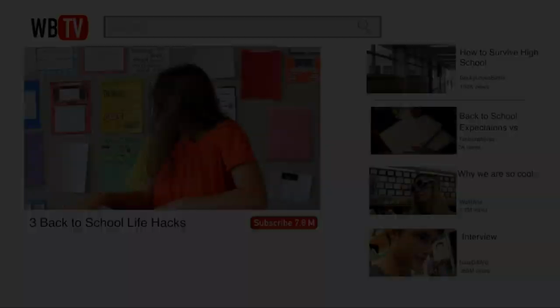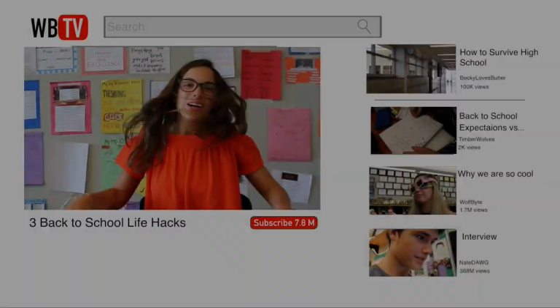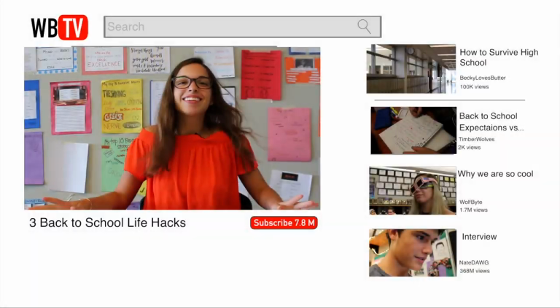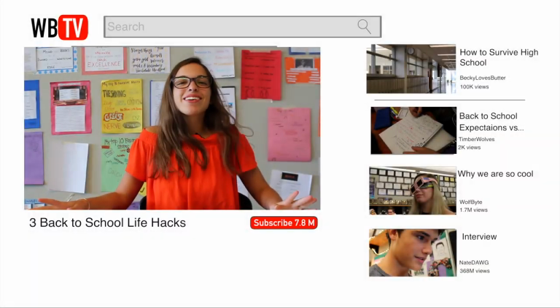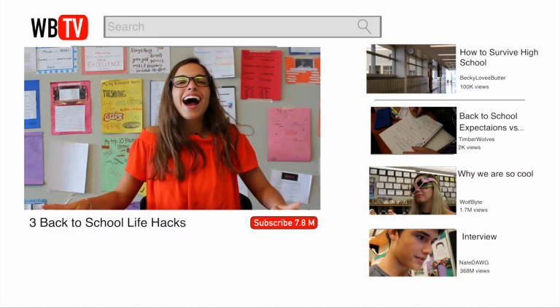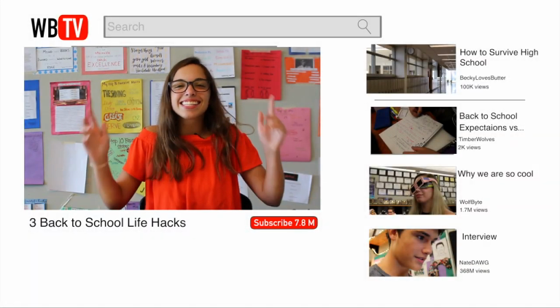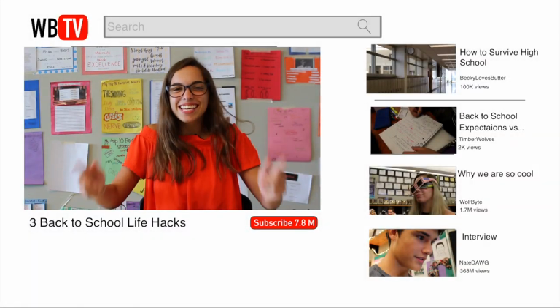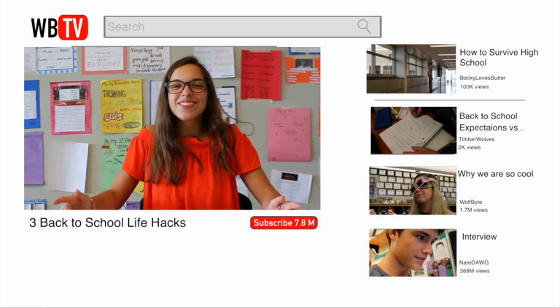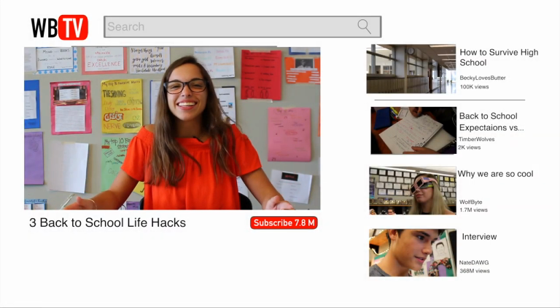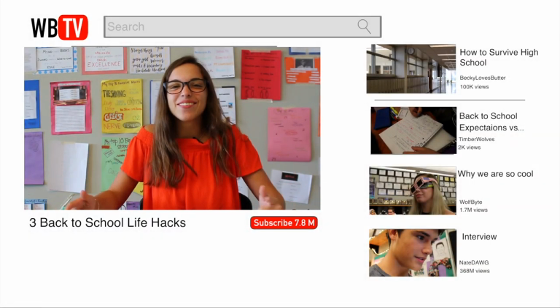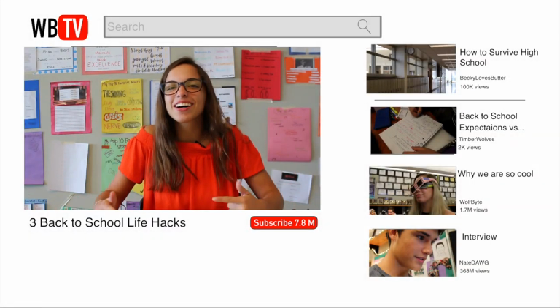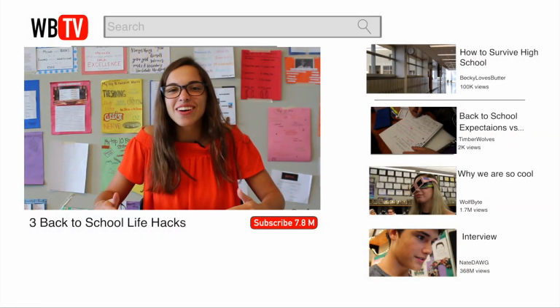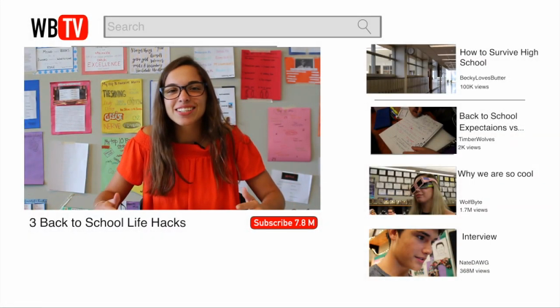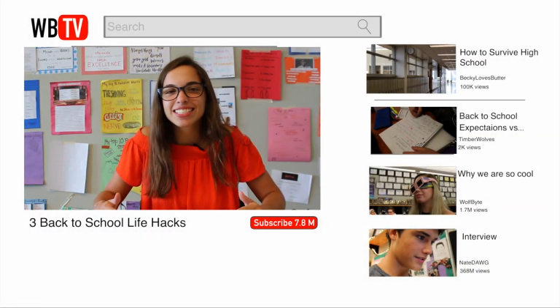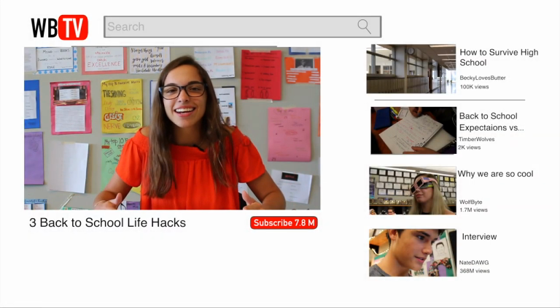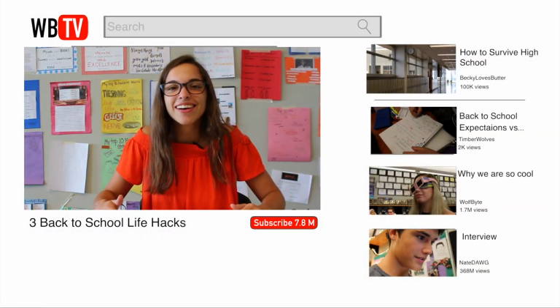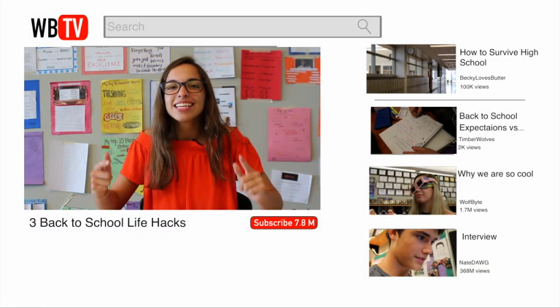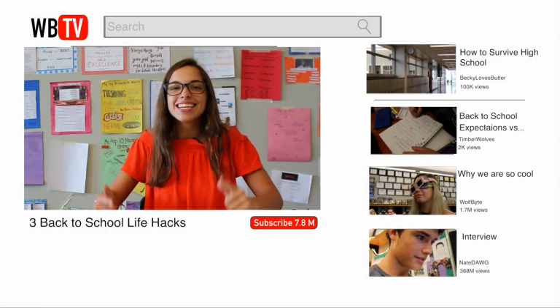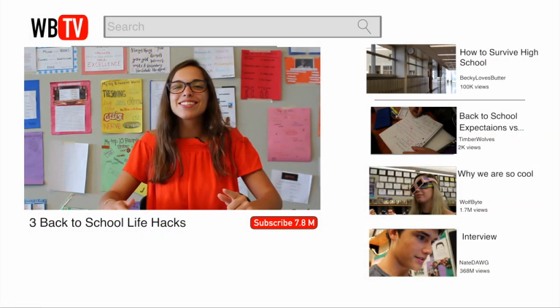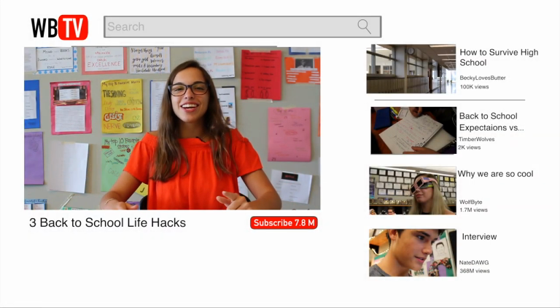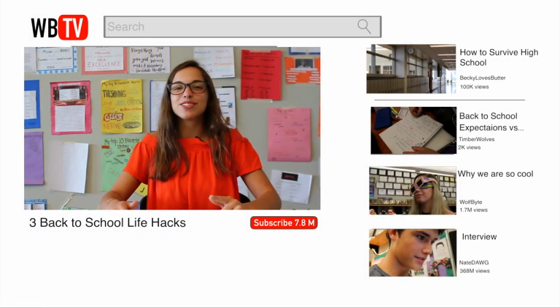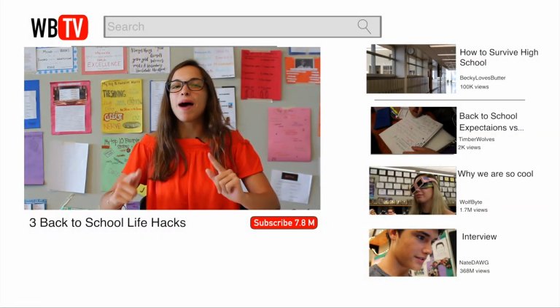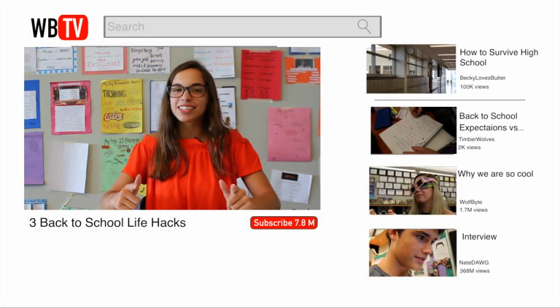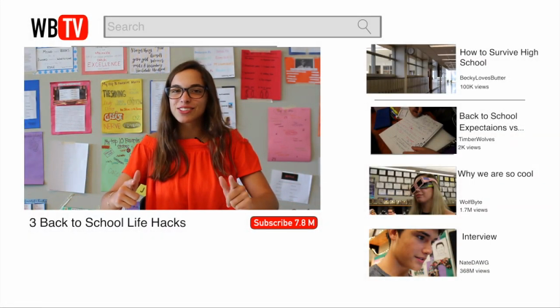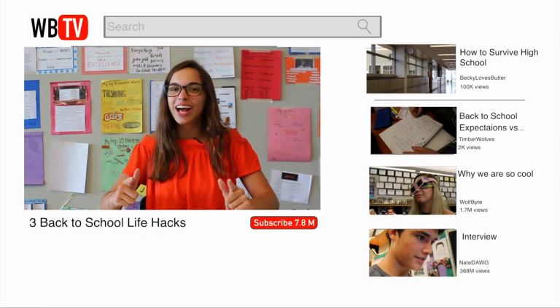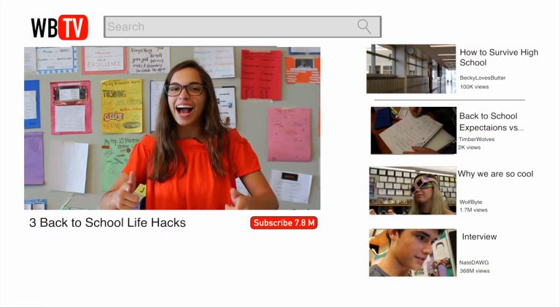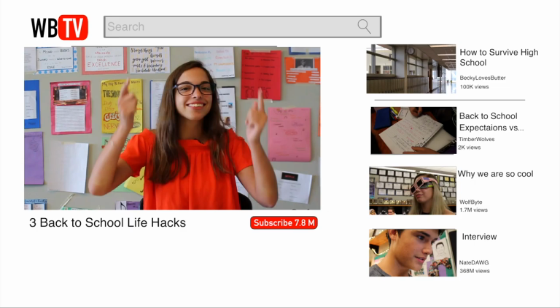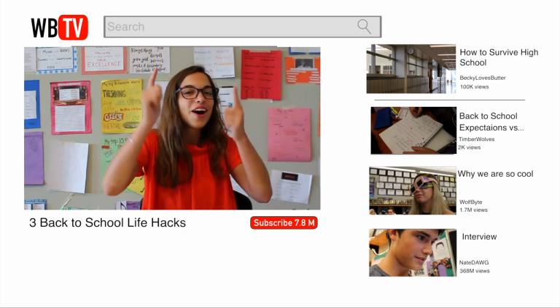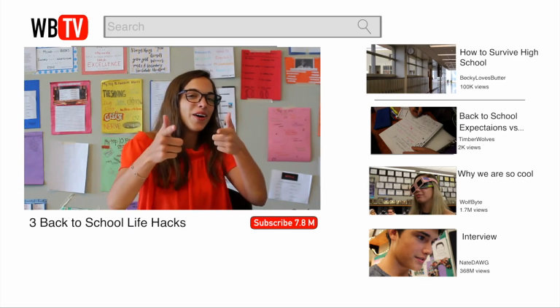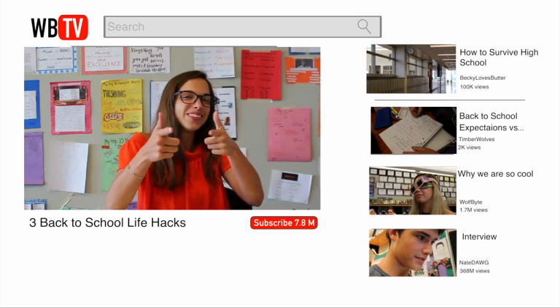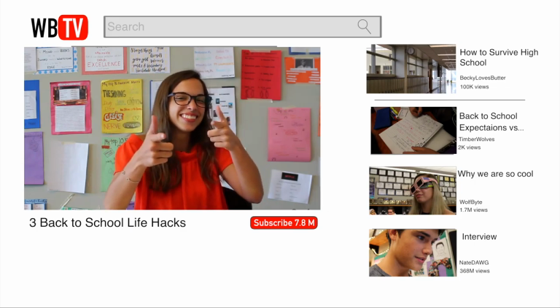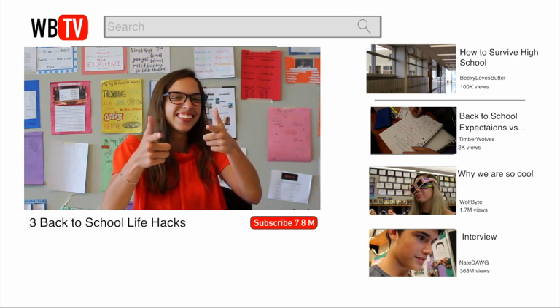What's up guys? It's Bailey. Welcome back to my channel. Today's video is back to school hacks. Hope you enjoy.